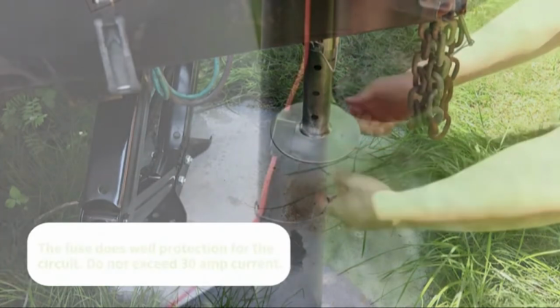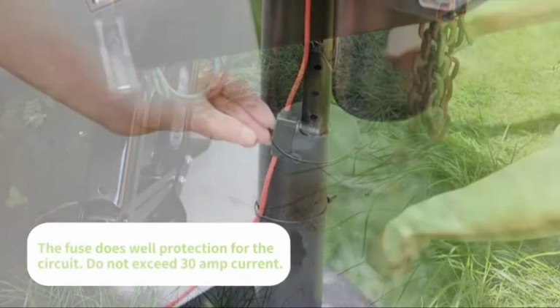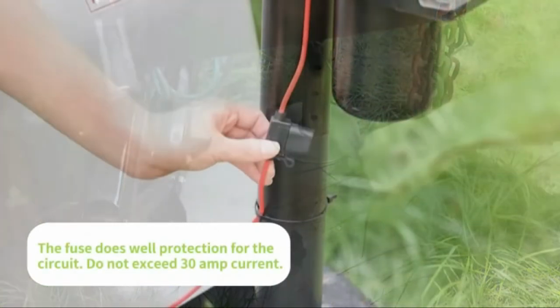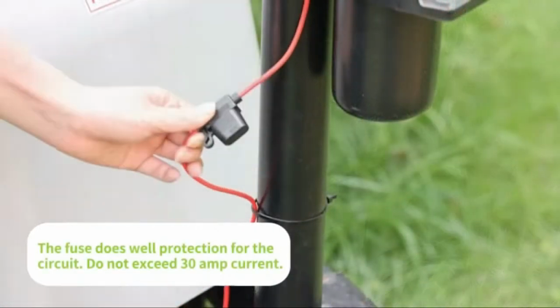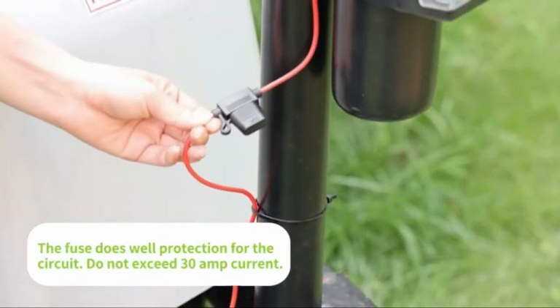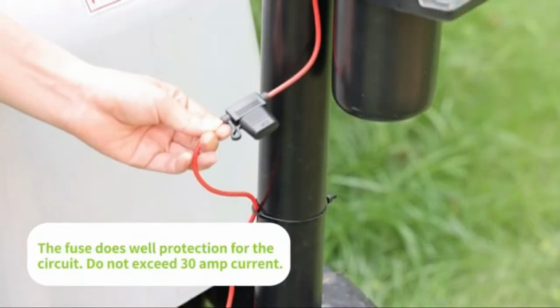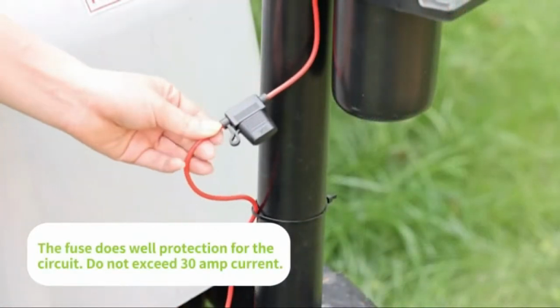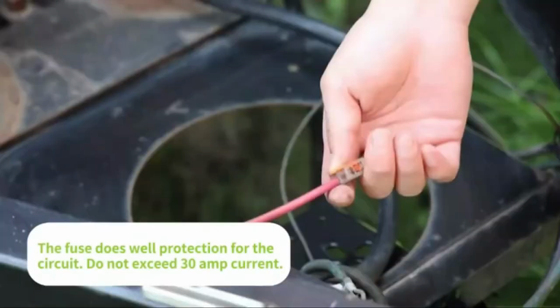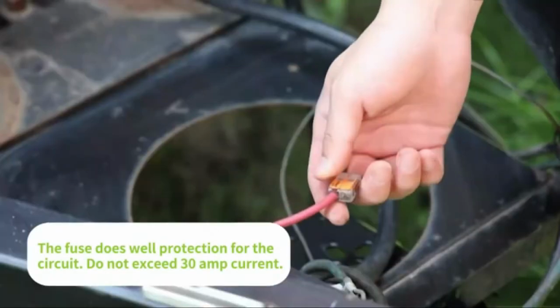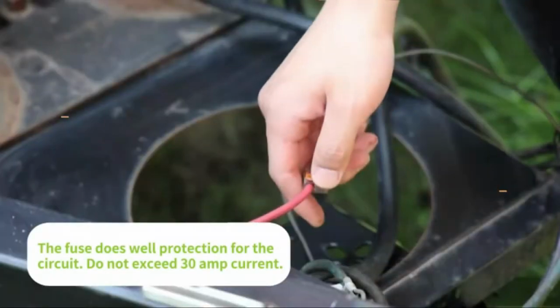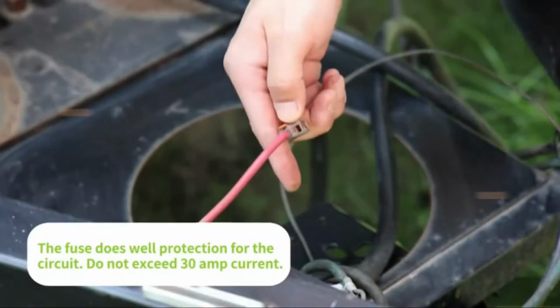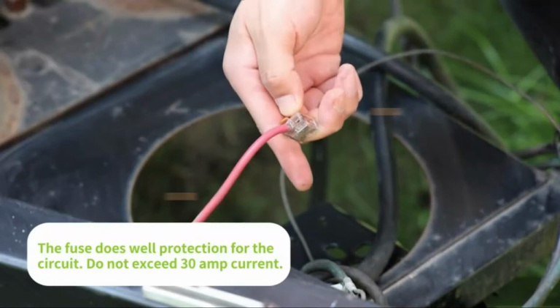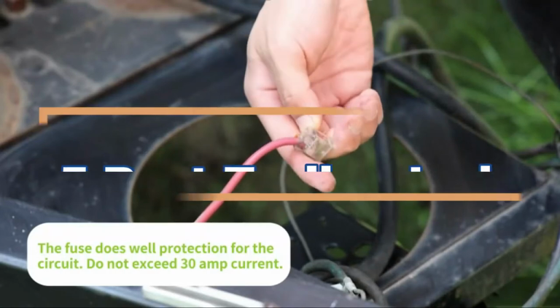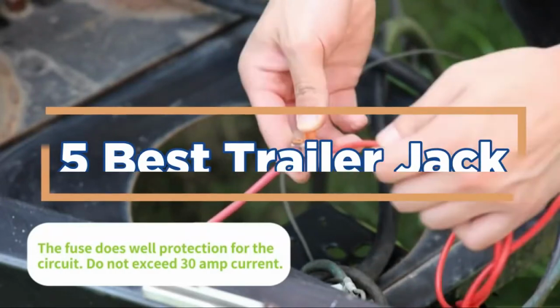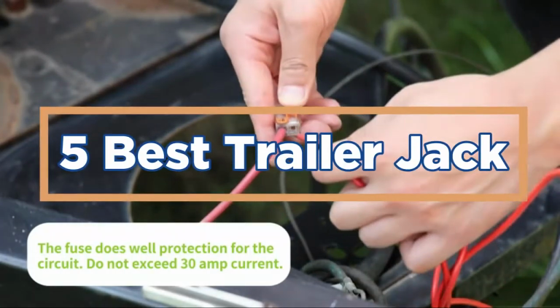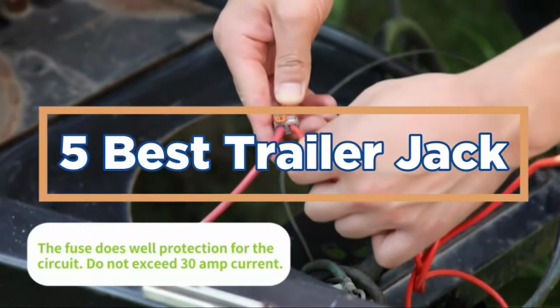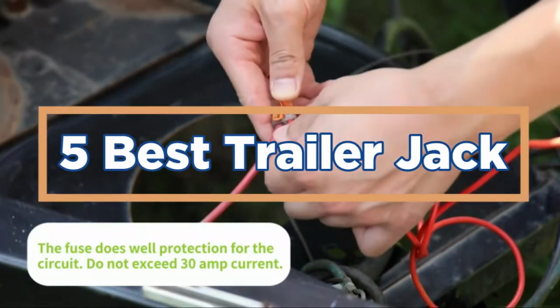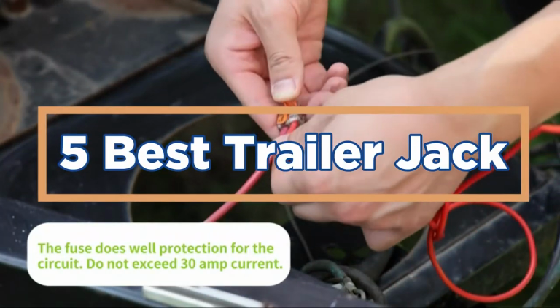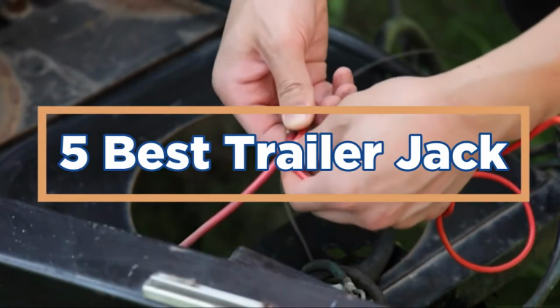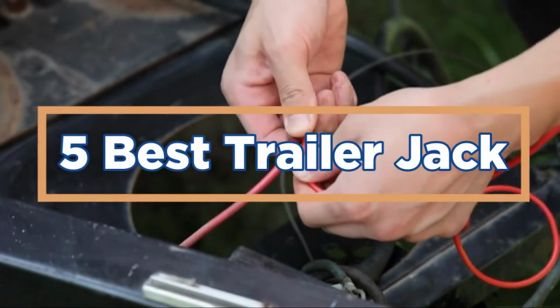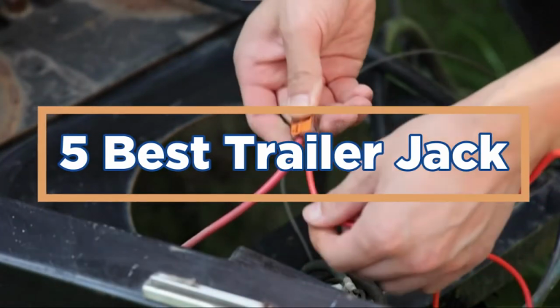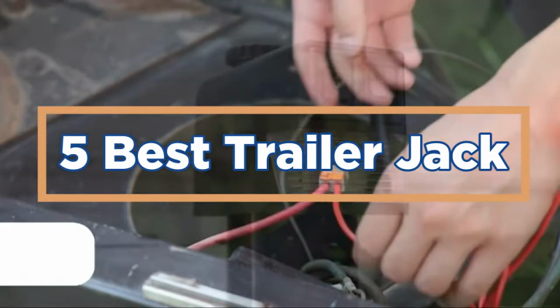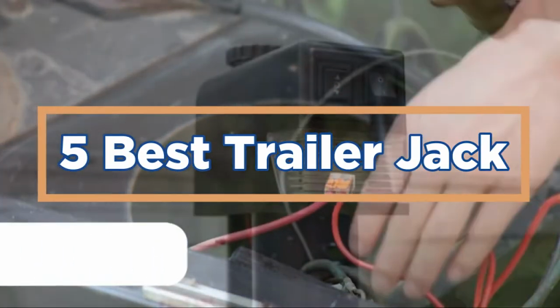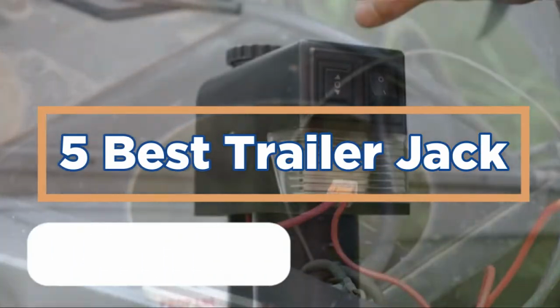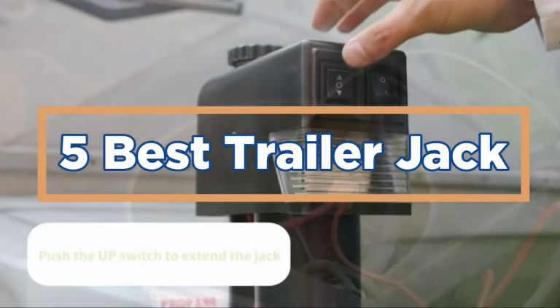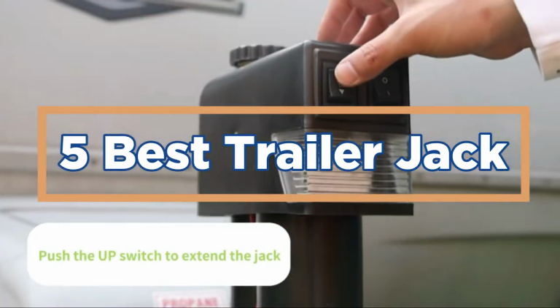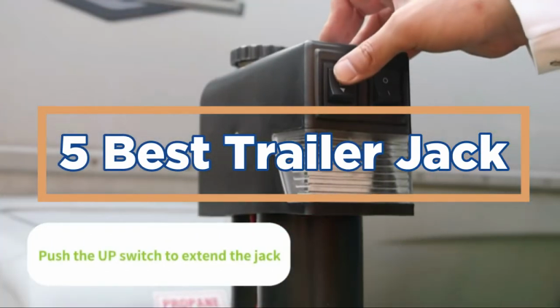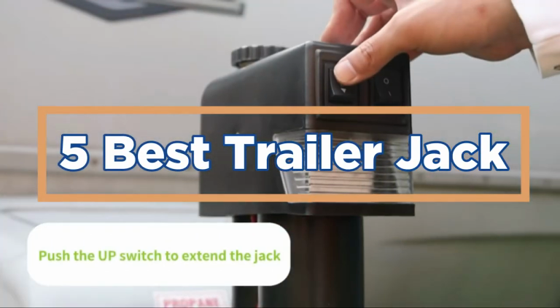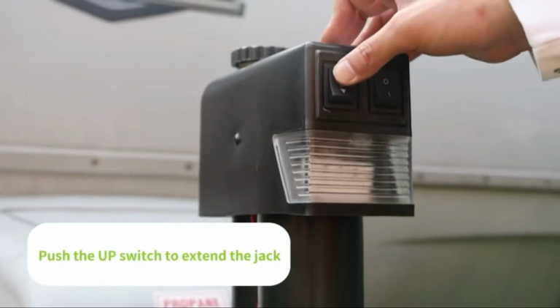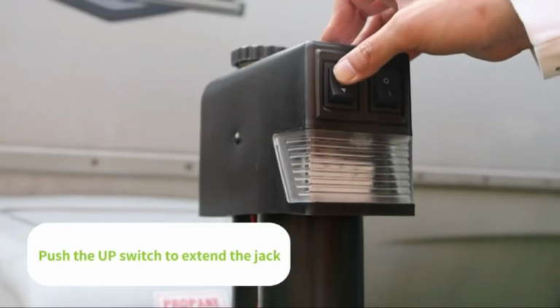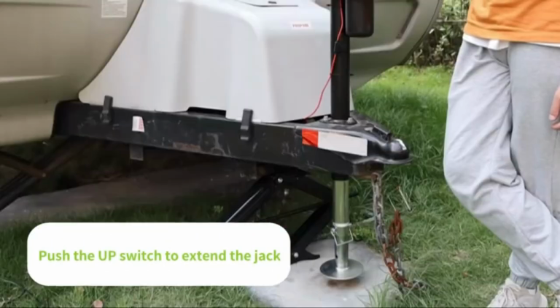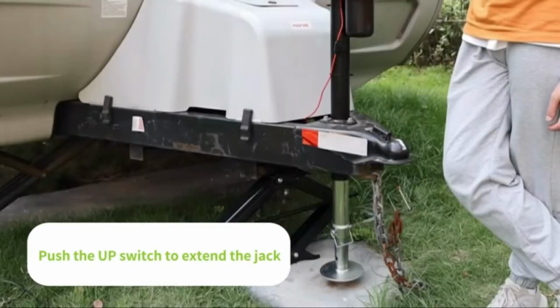In today's video, we will show you the top 5 best trailer jacks. So, let's get started.